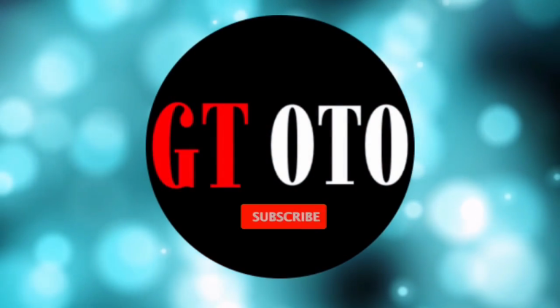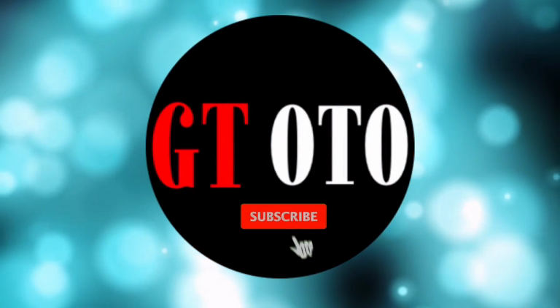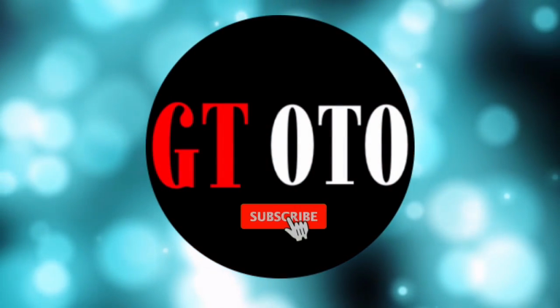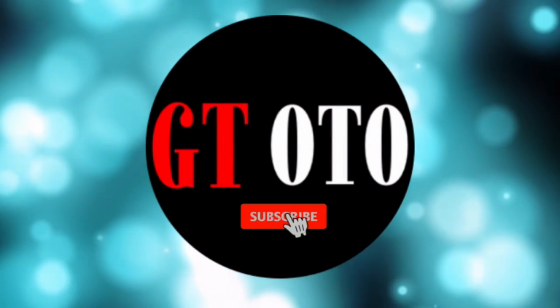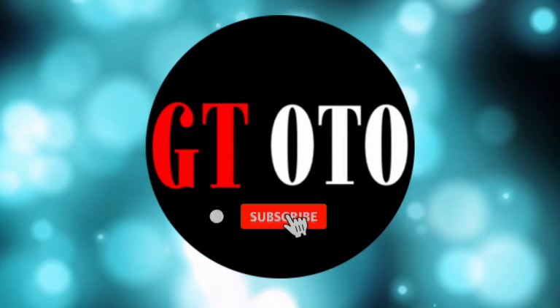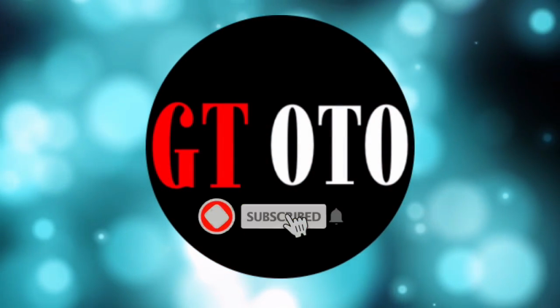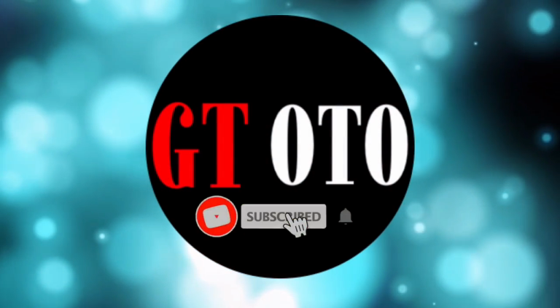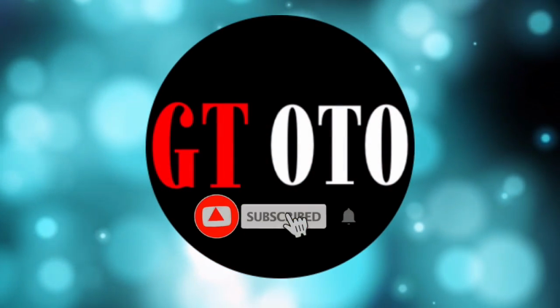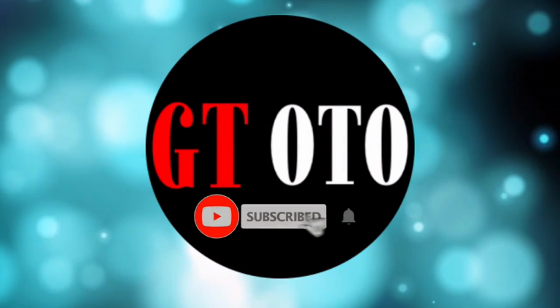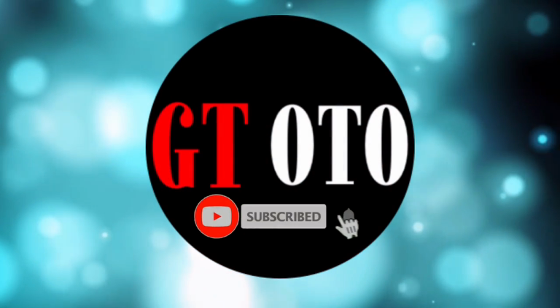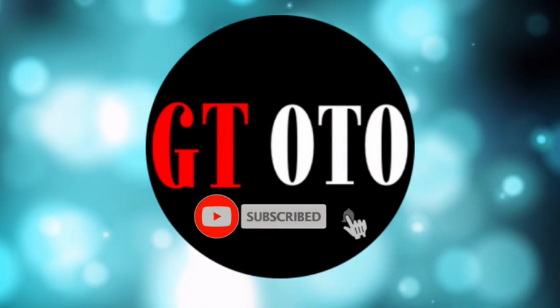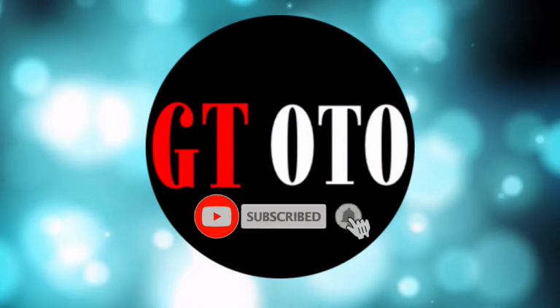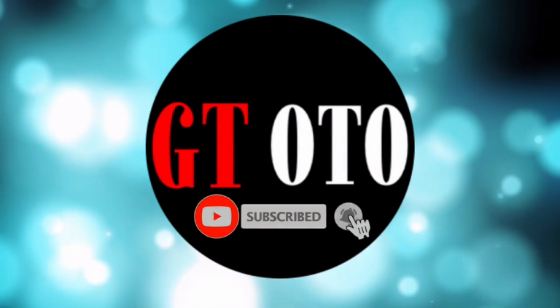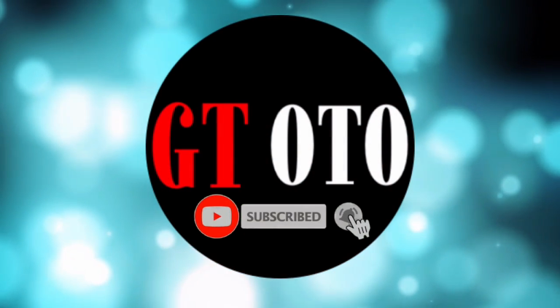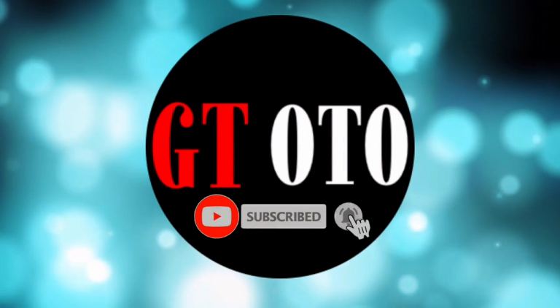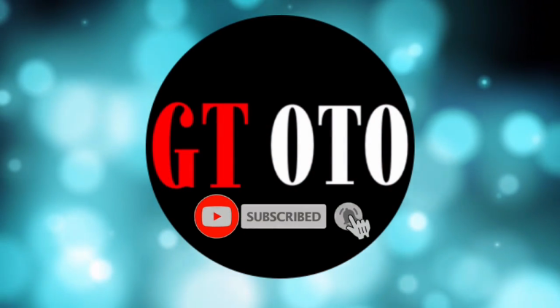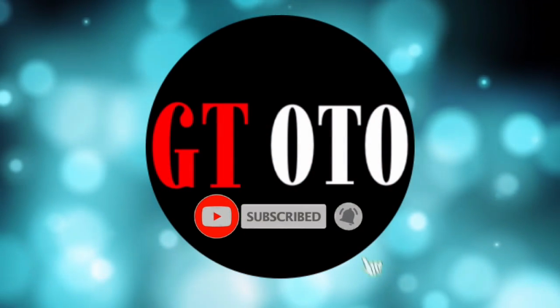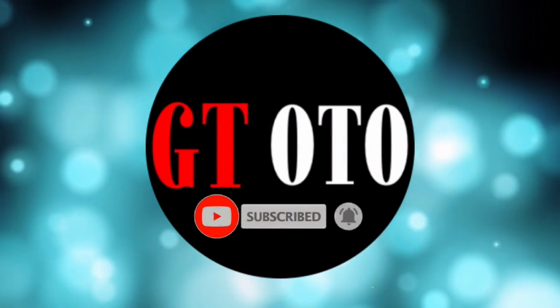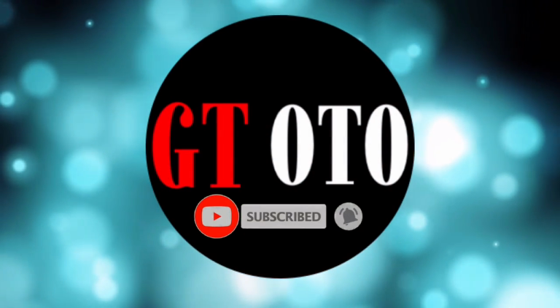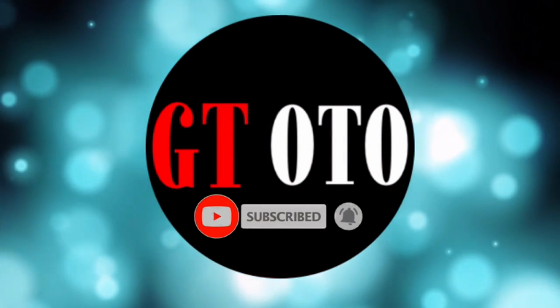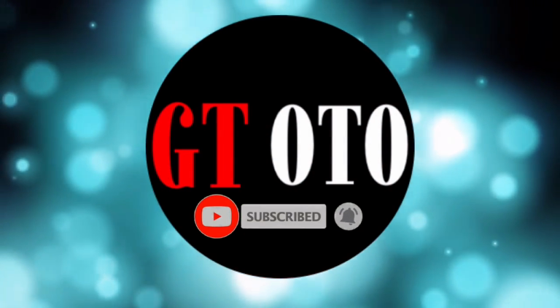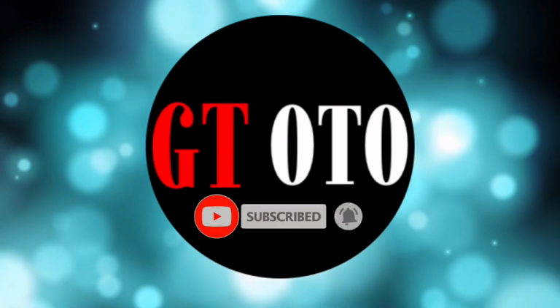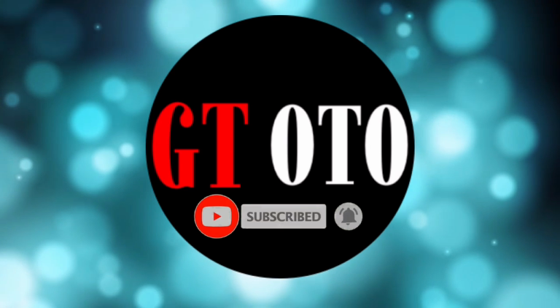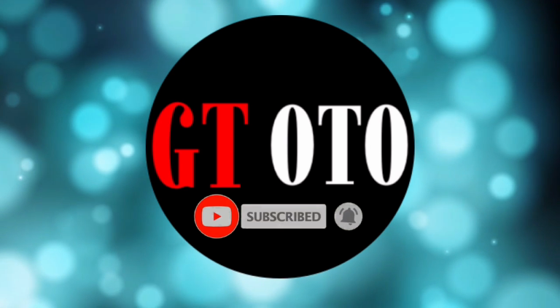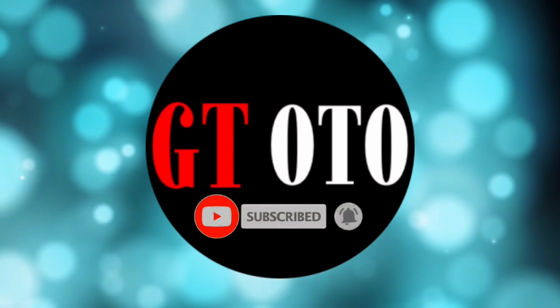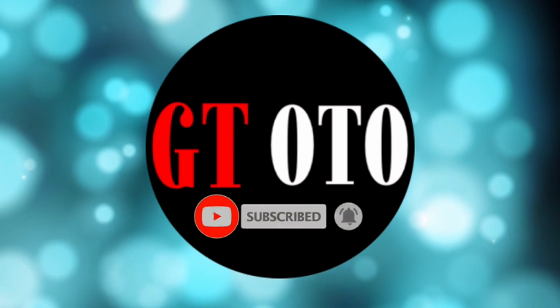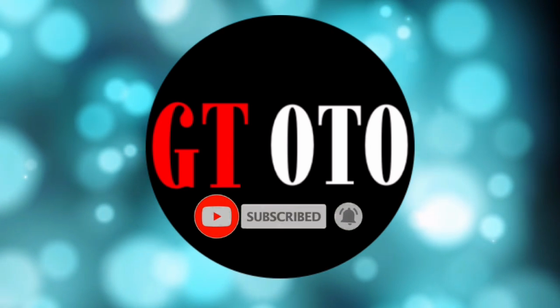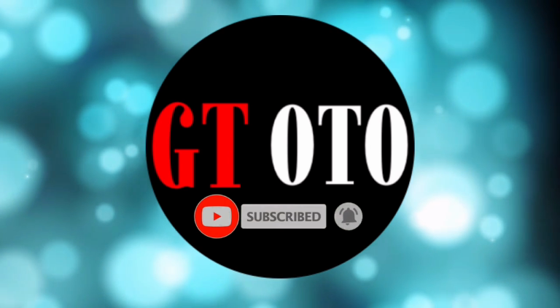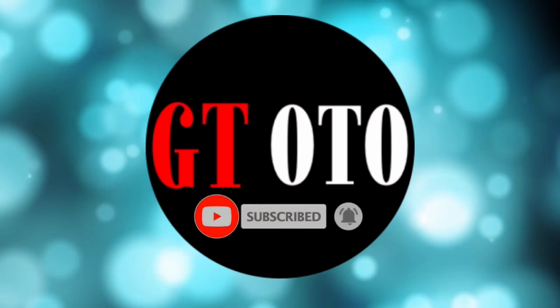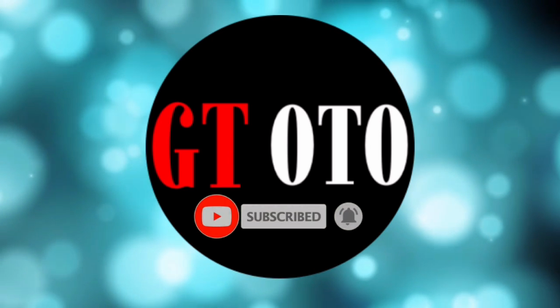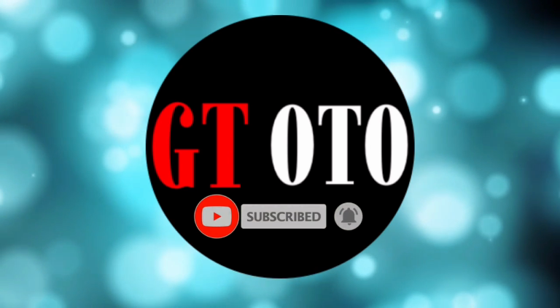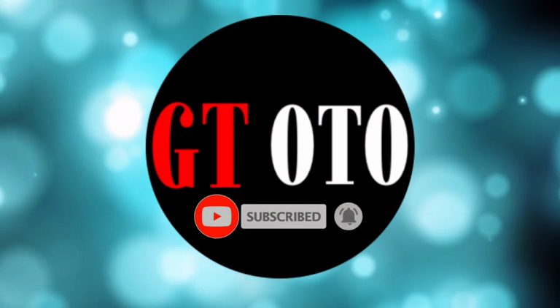Hello, I'm glad you are here and welcome to the GT Auto channel. Please subscribe to get more.